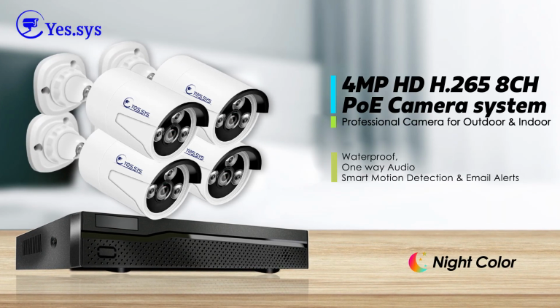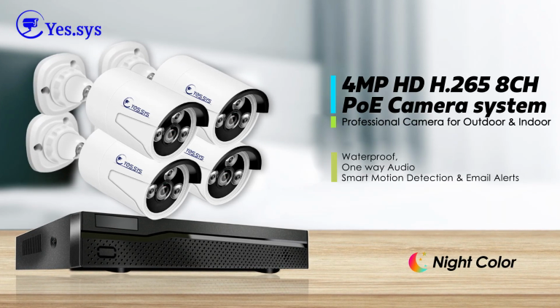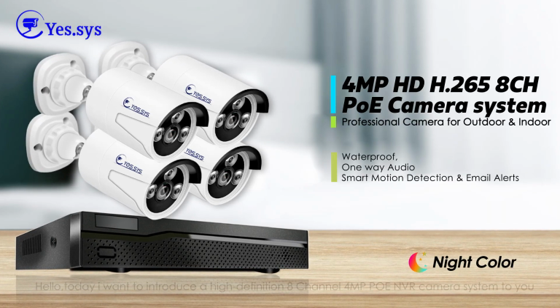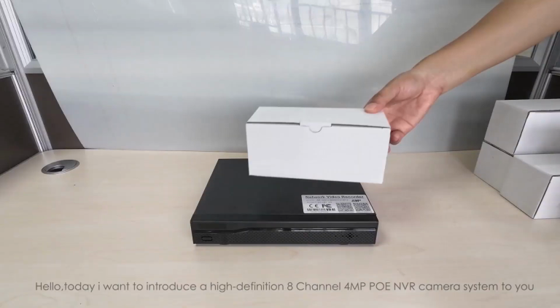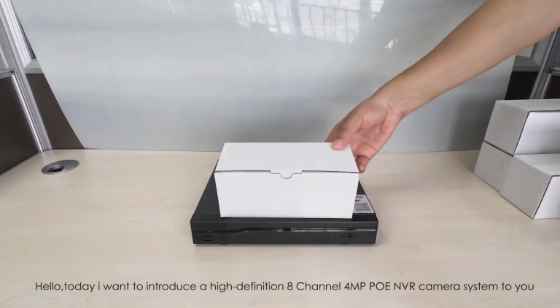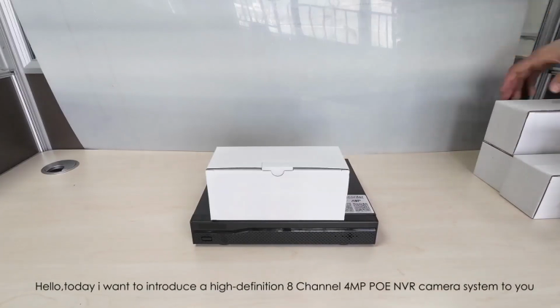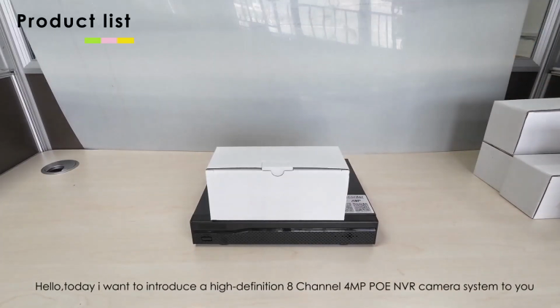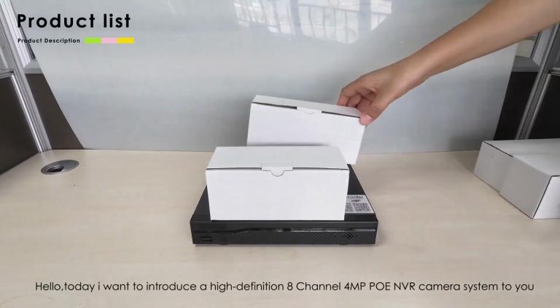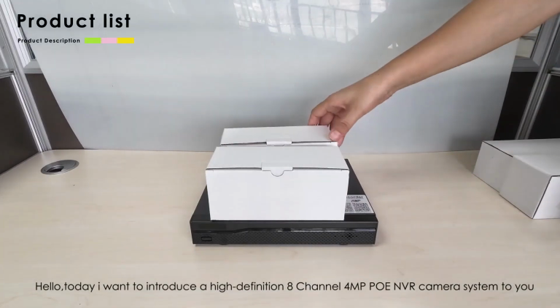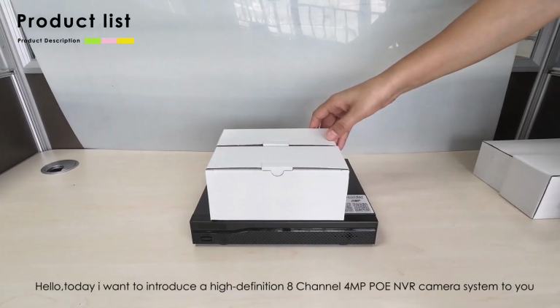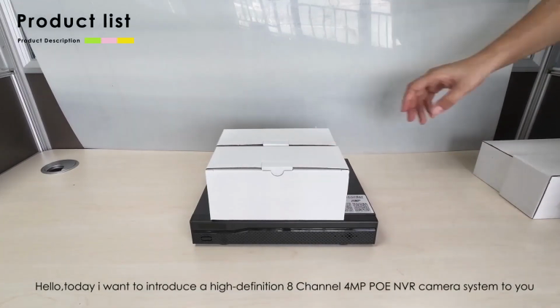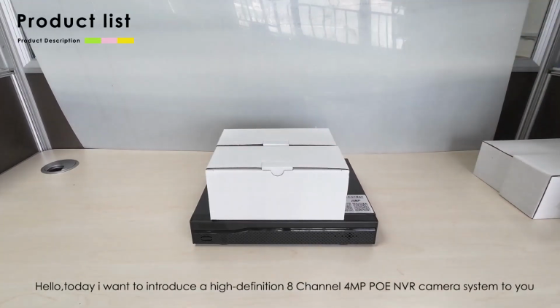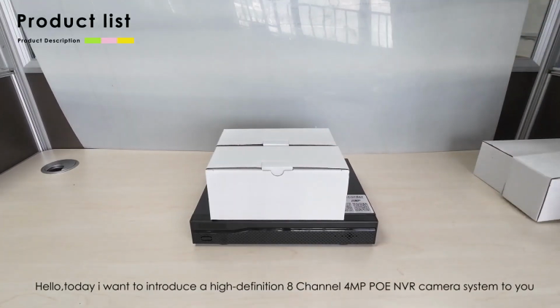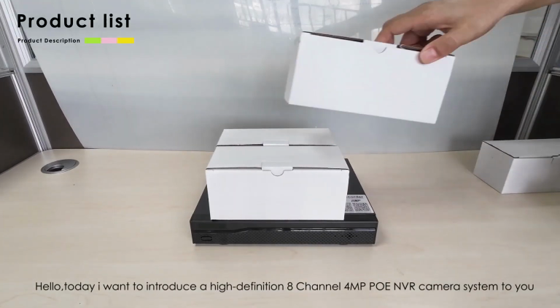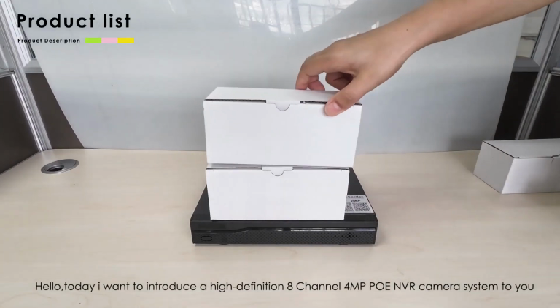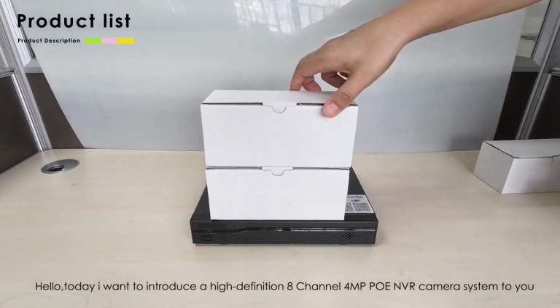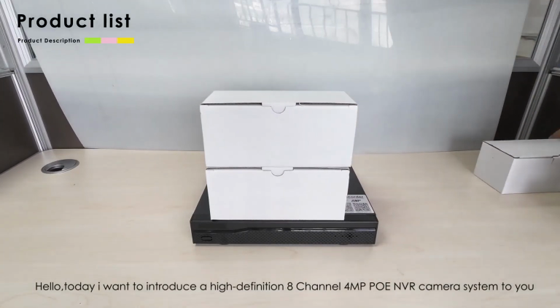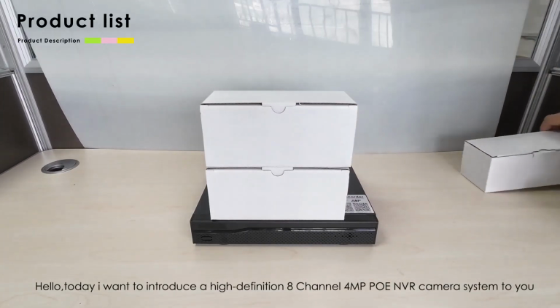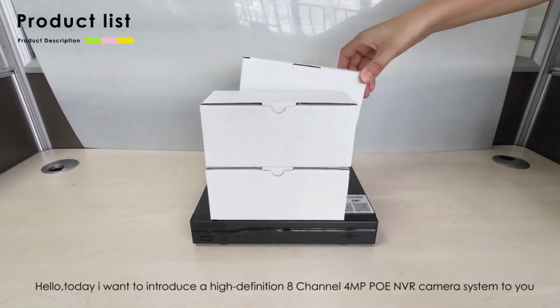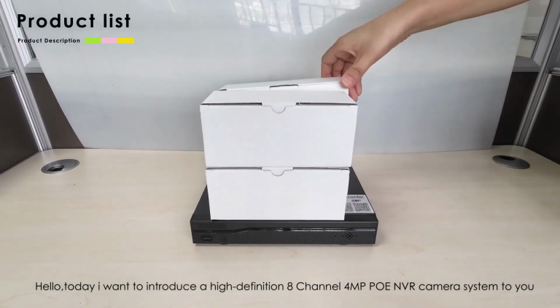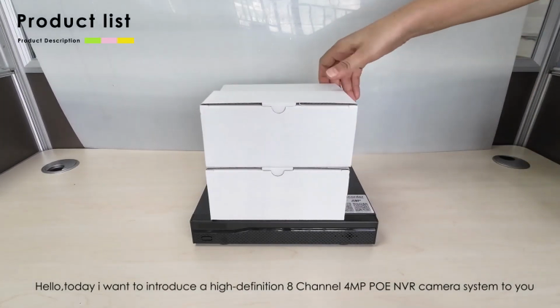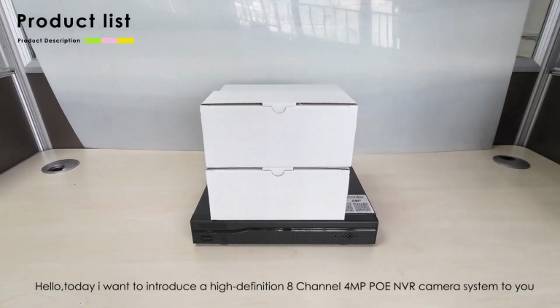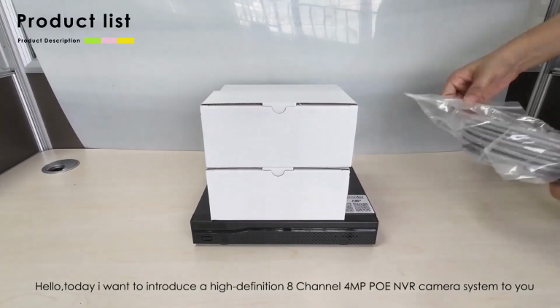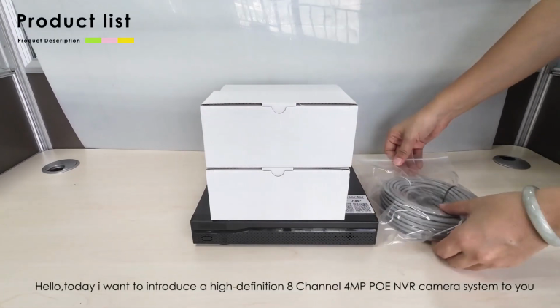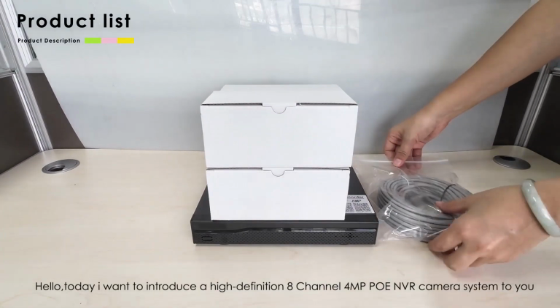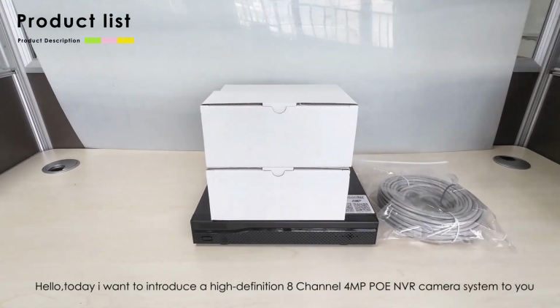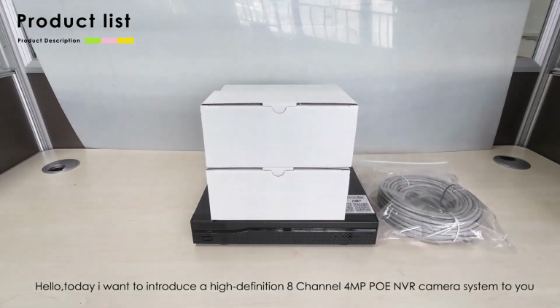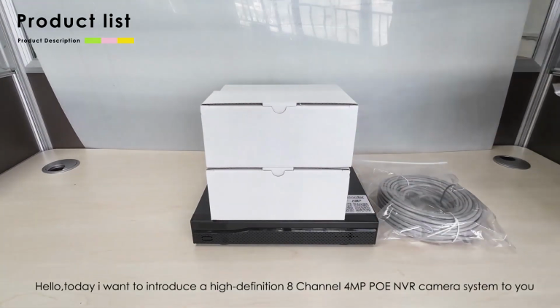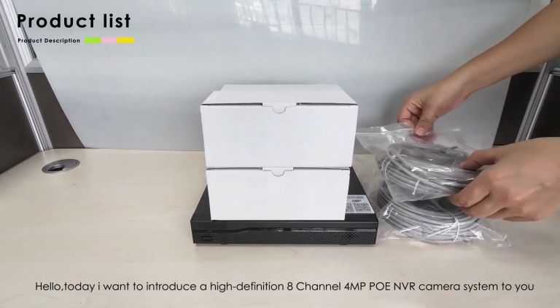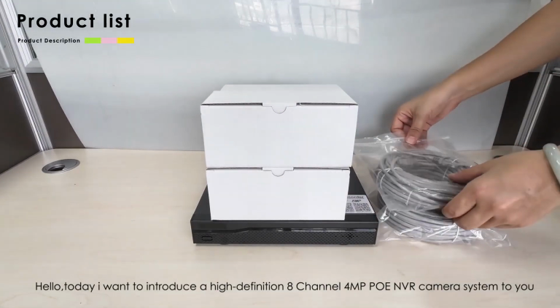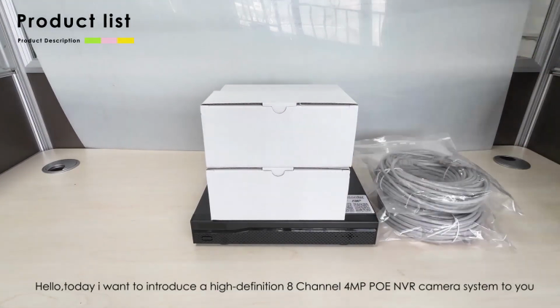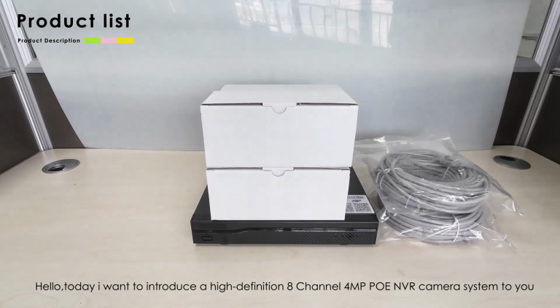Hello, today I want to introduce a high-definition 8-channel 4MP PoE and VR camera system to you.